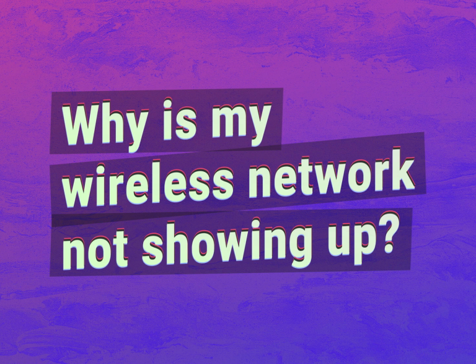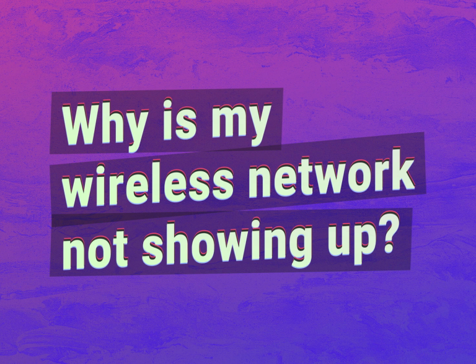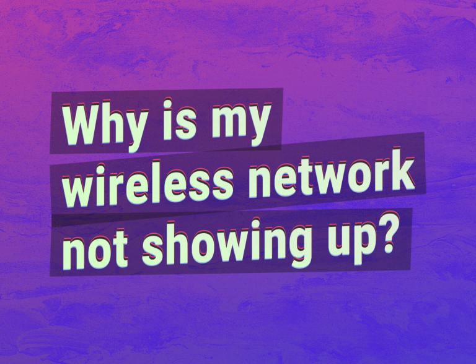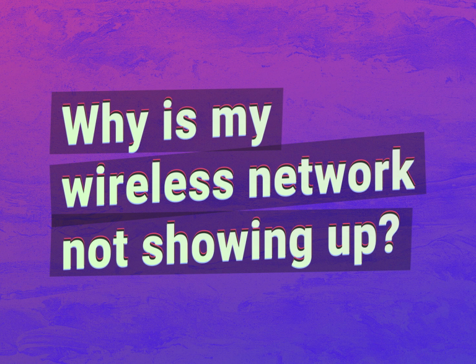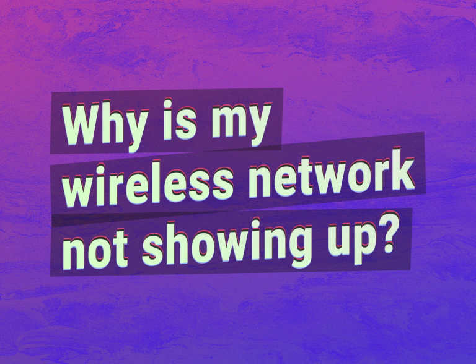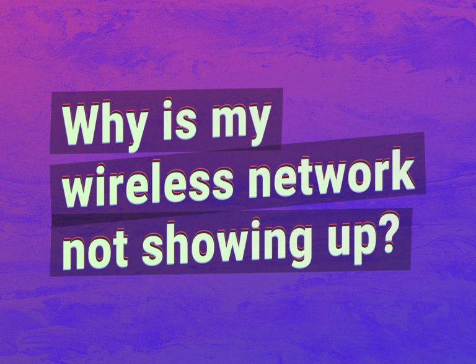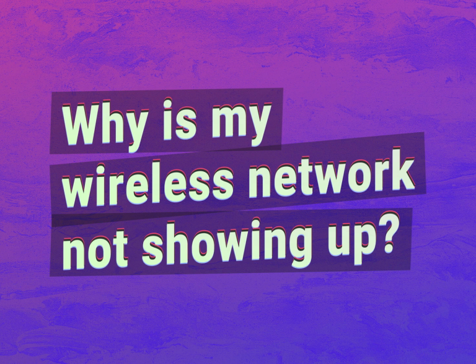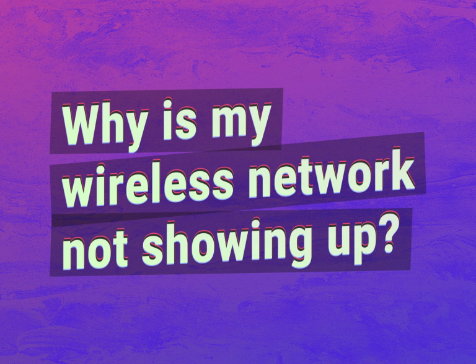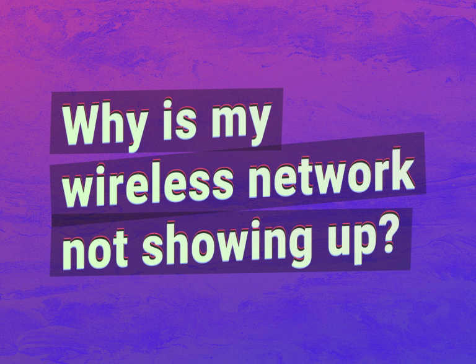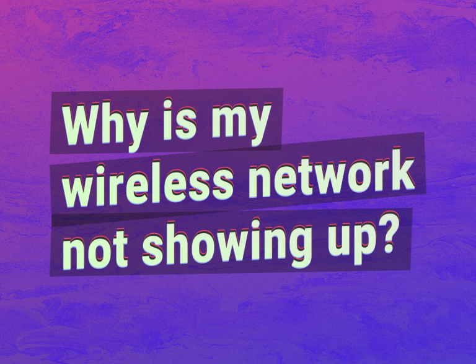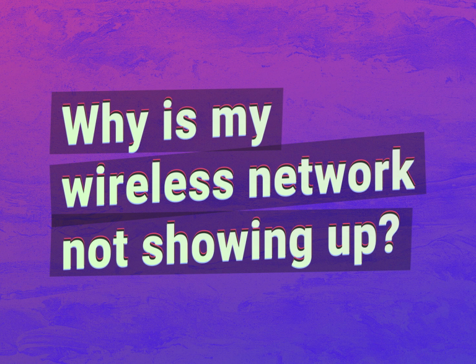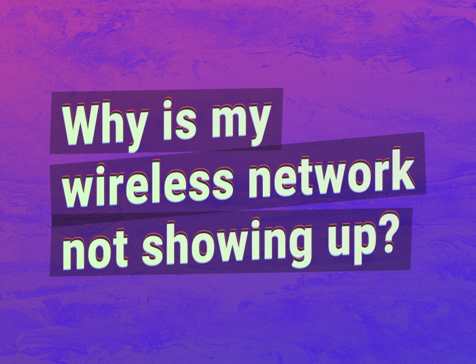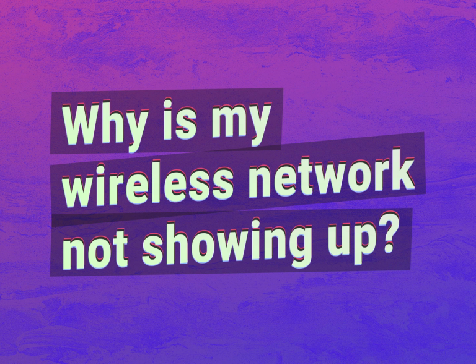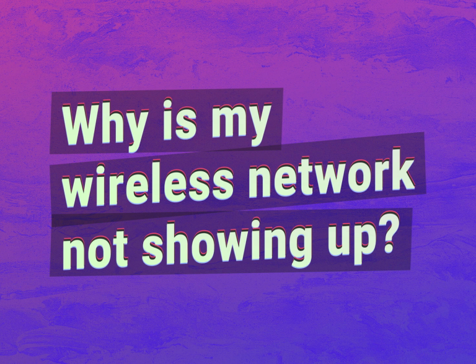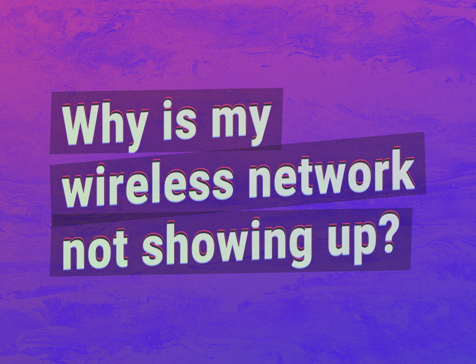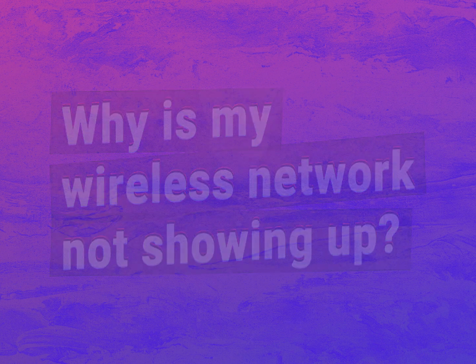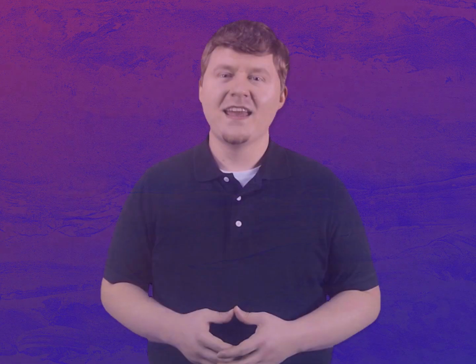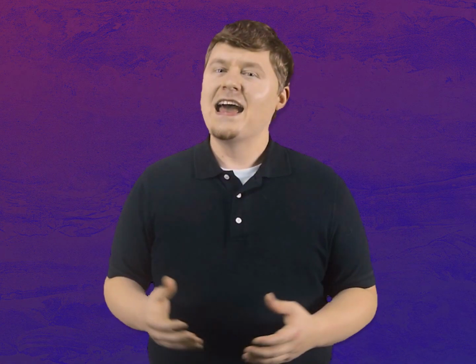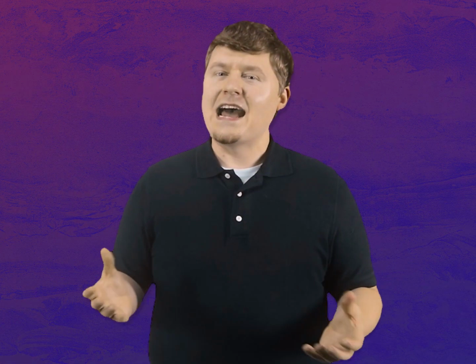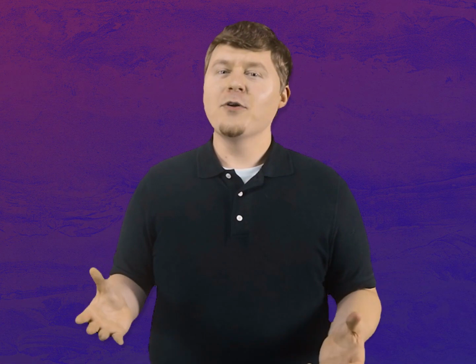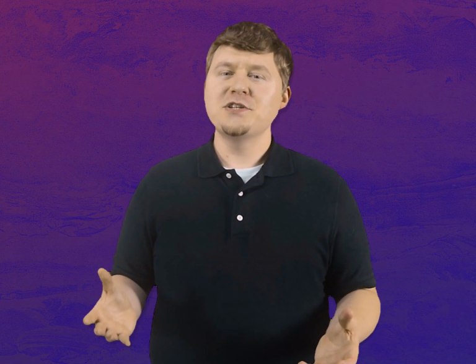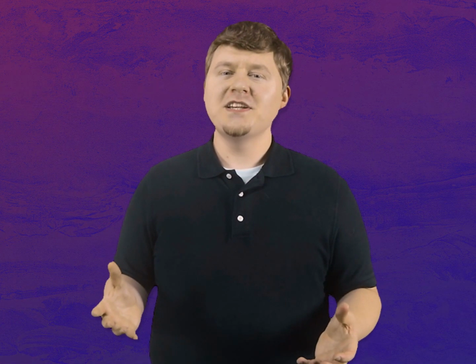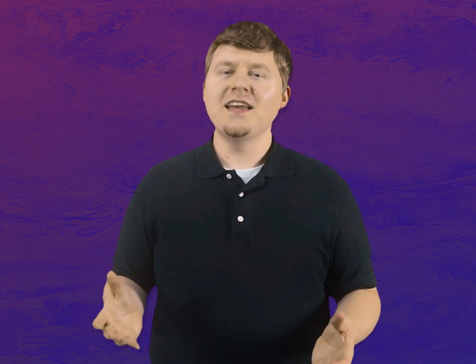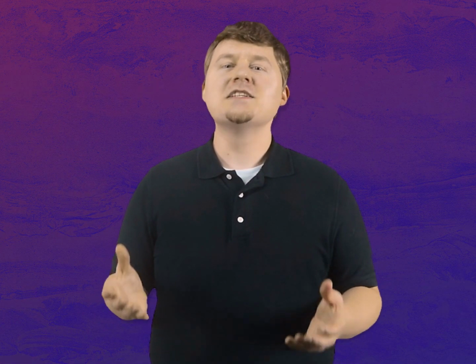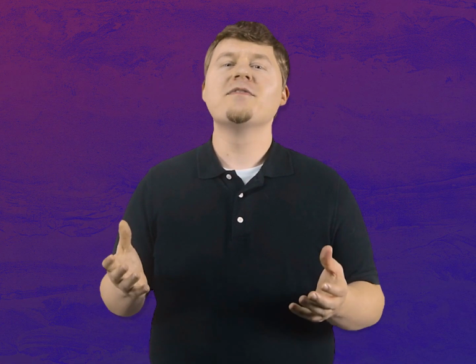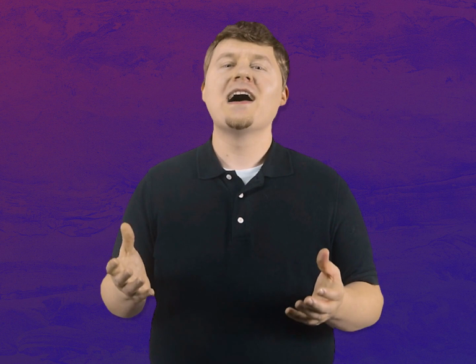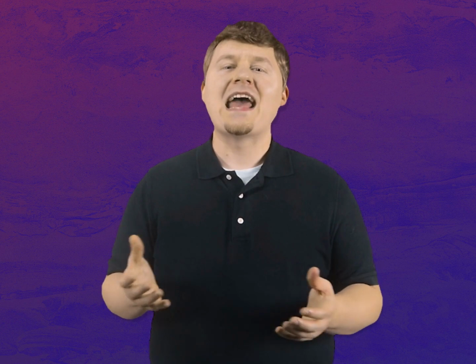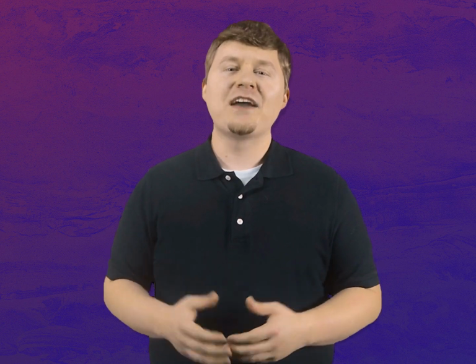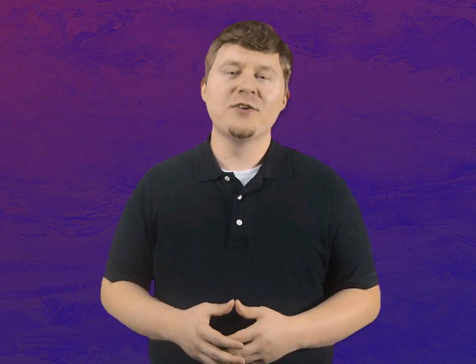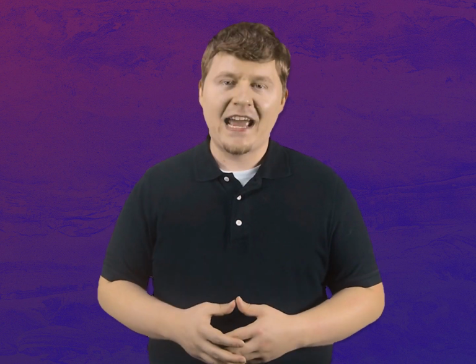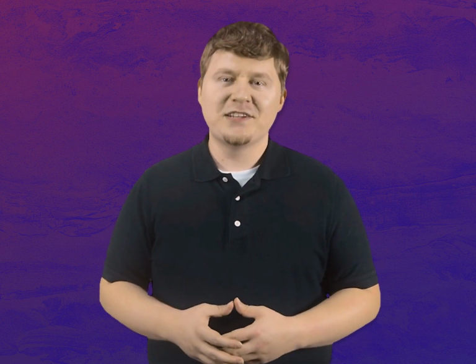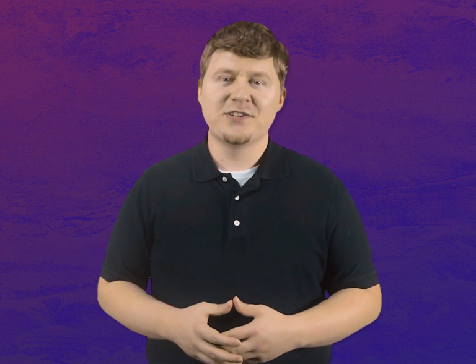Why is my wireless network not showing up? Our mission is to provide accurate answers.